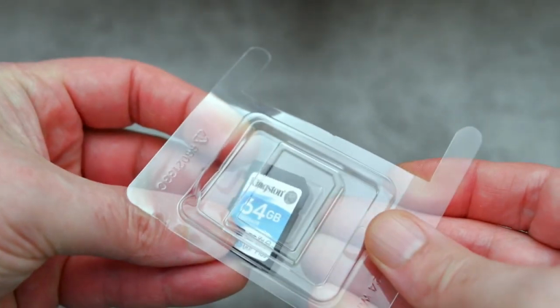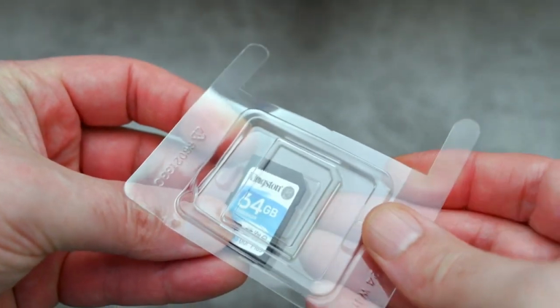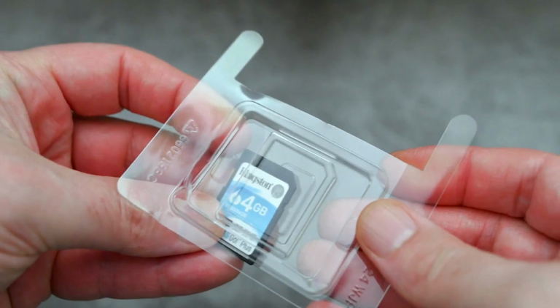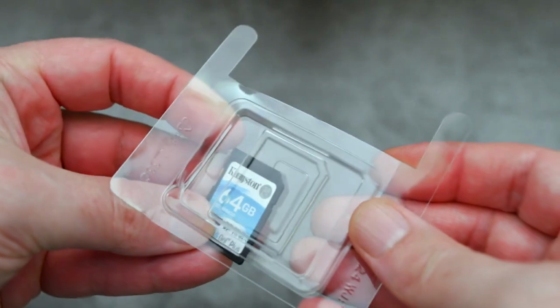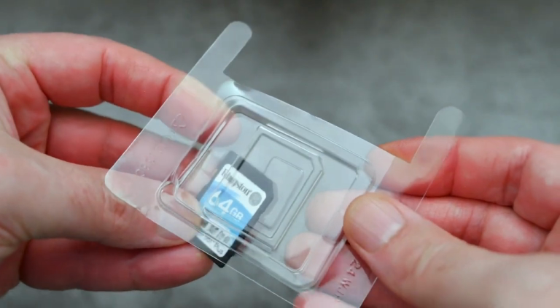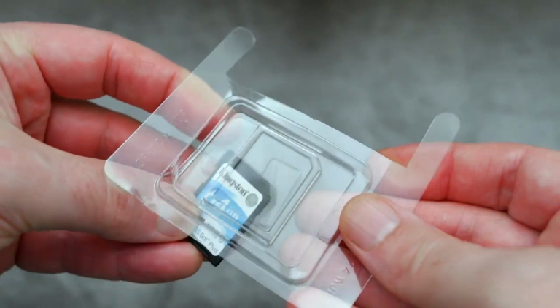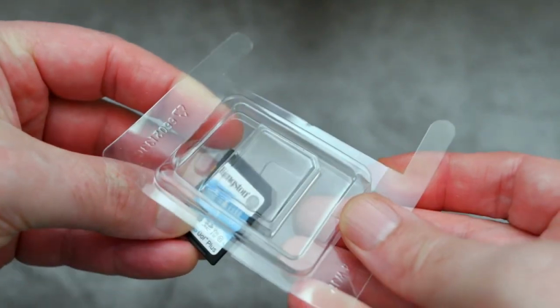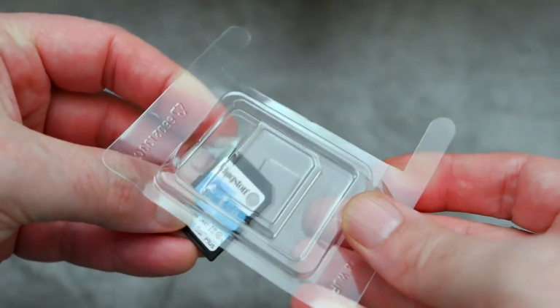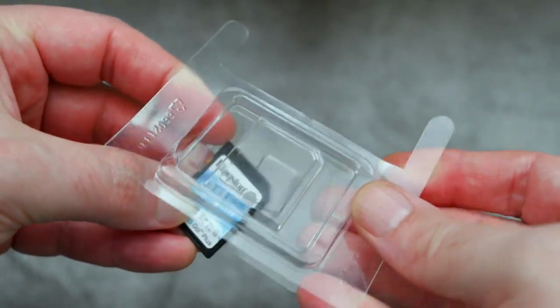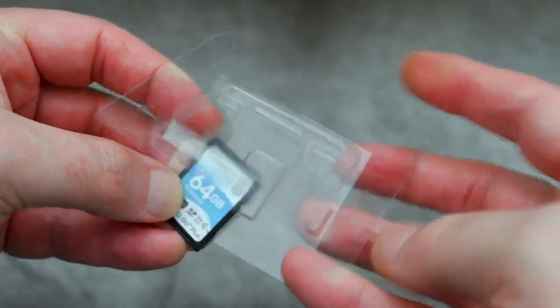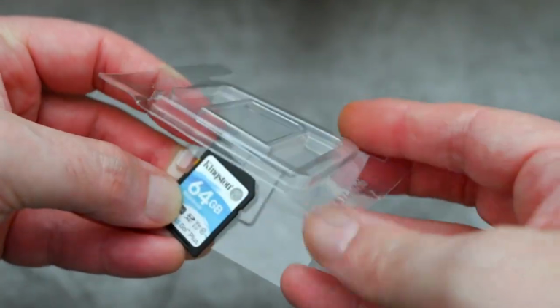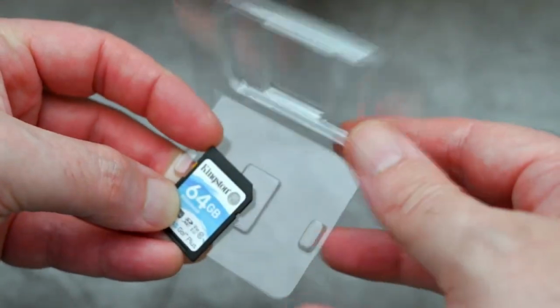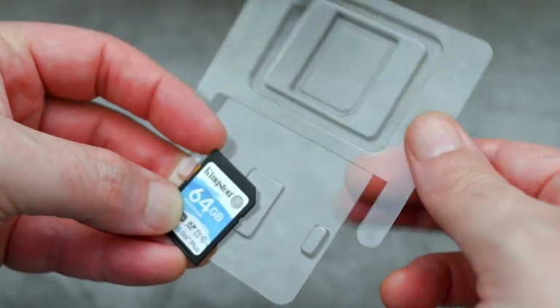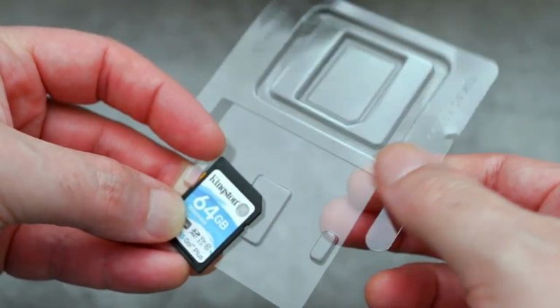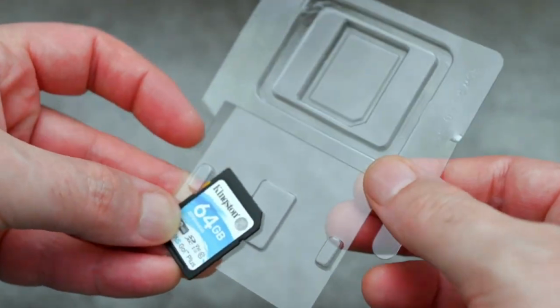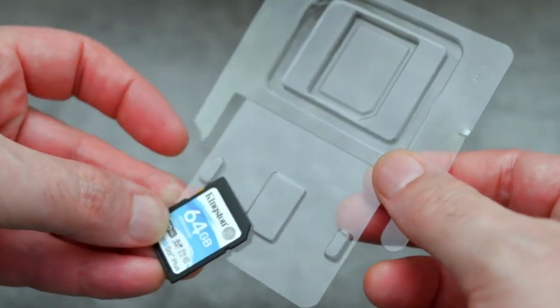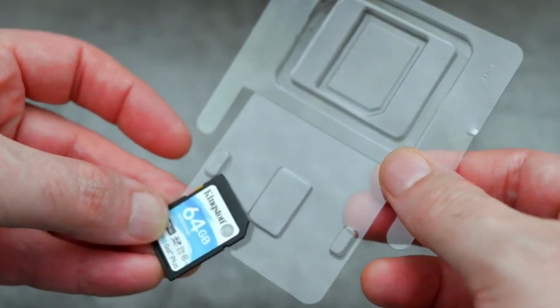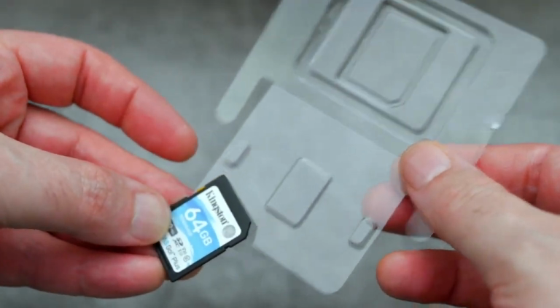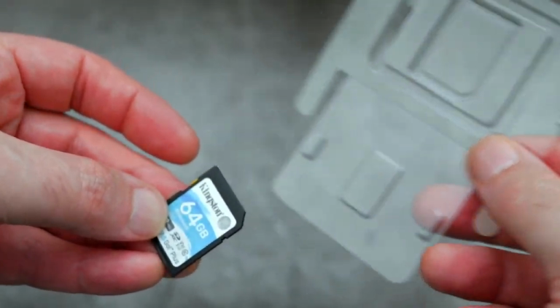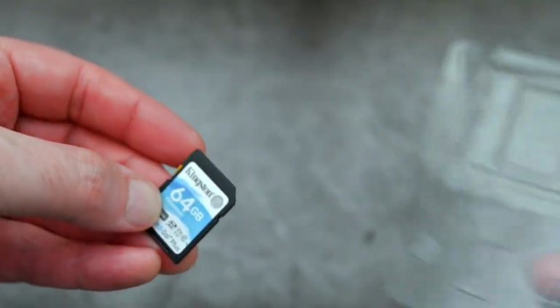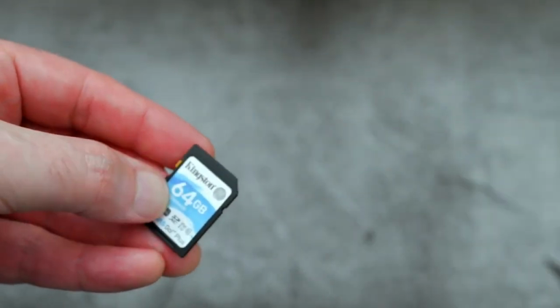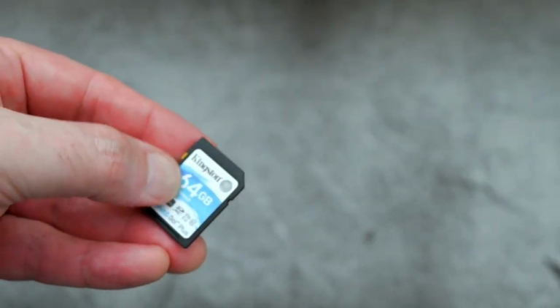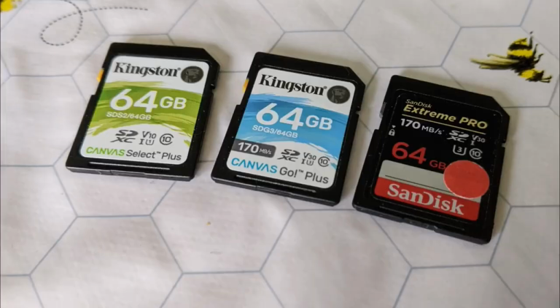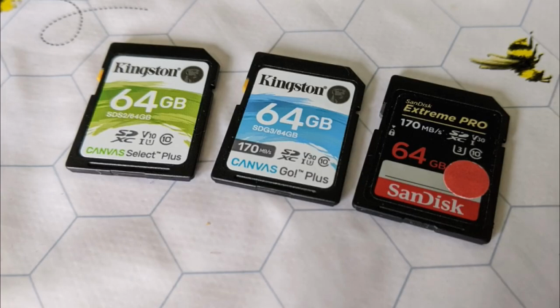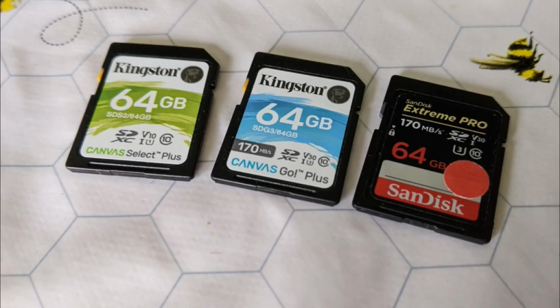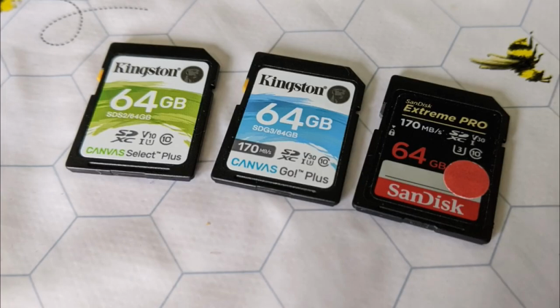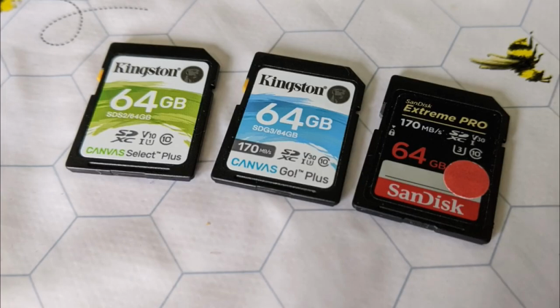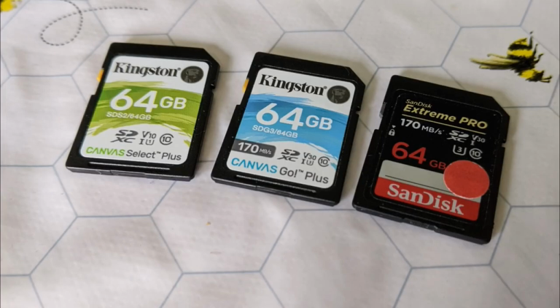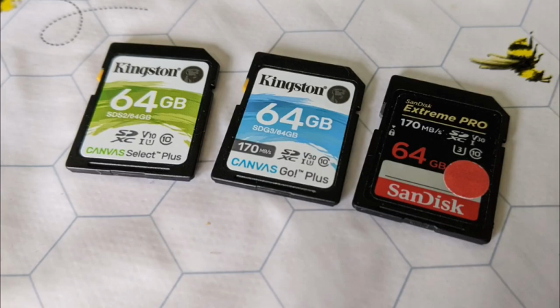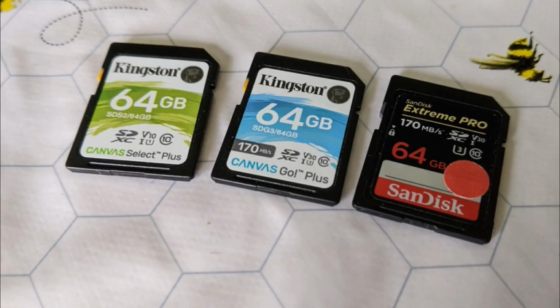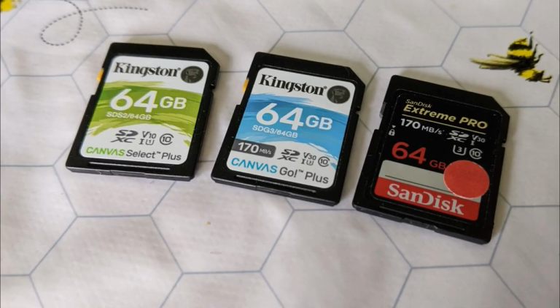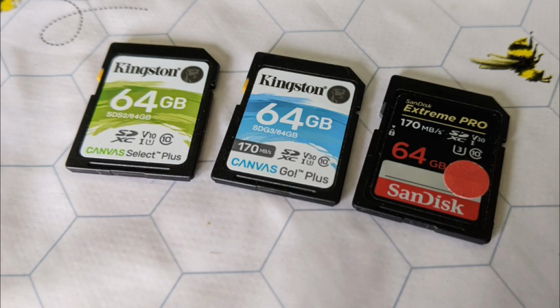You don't get a case with either of these cards. I'm not sure if that's a problem but I just thought I'd mention it.